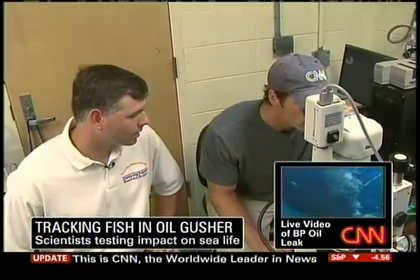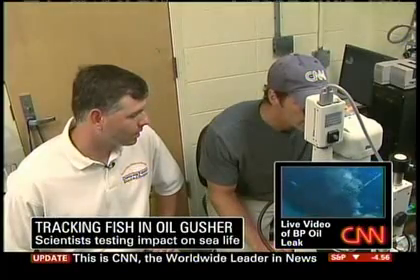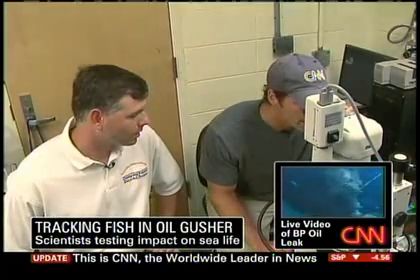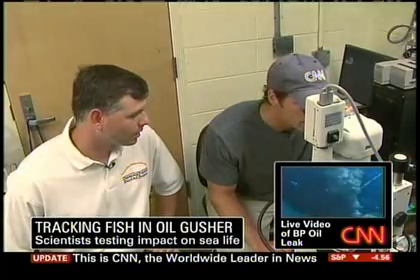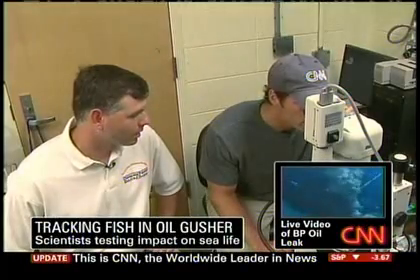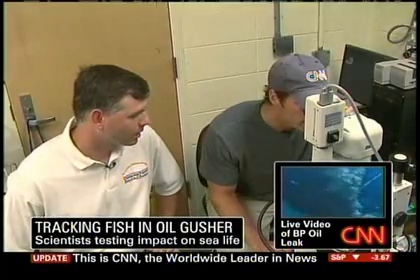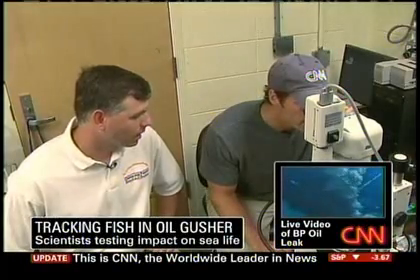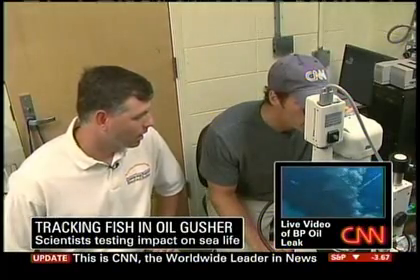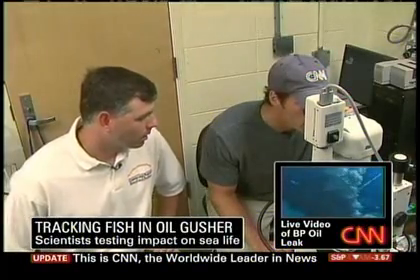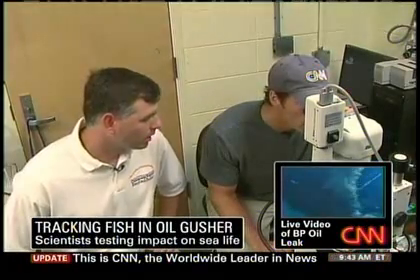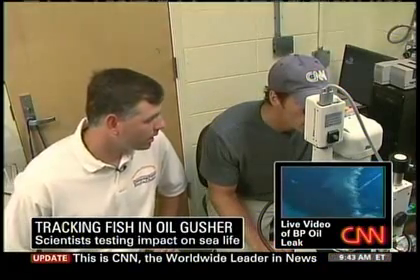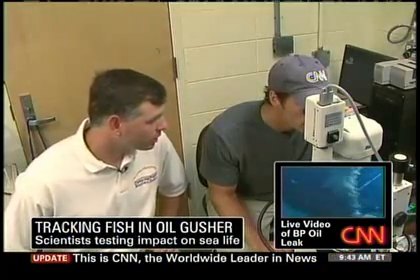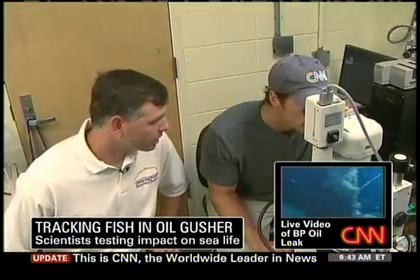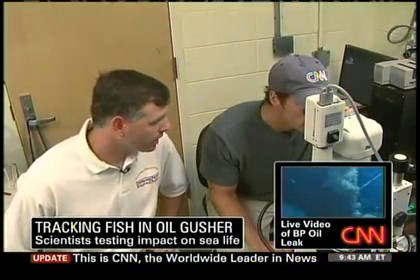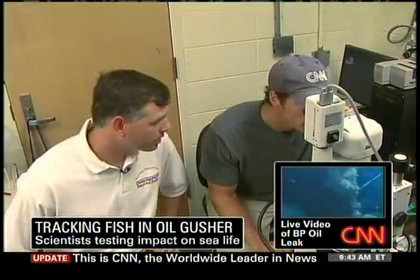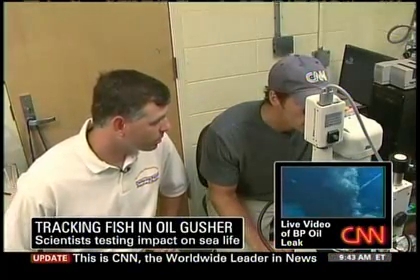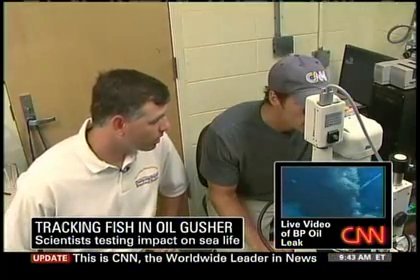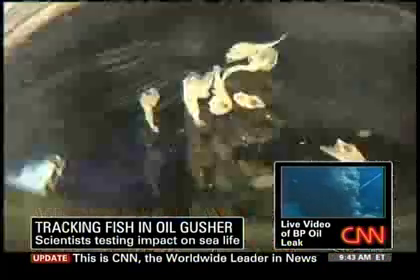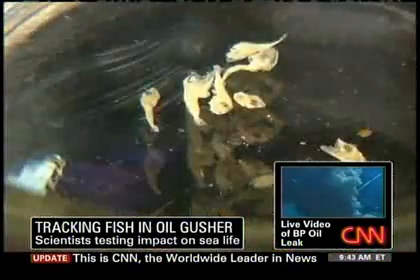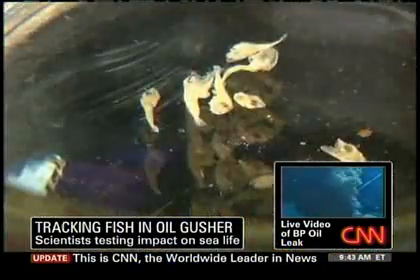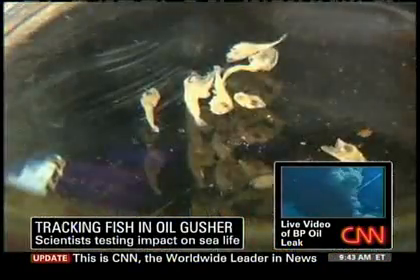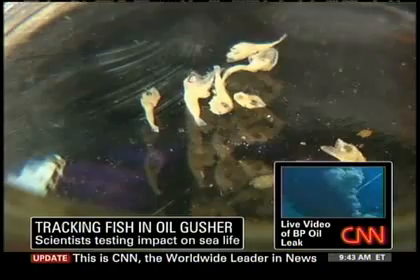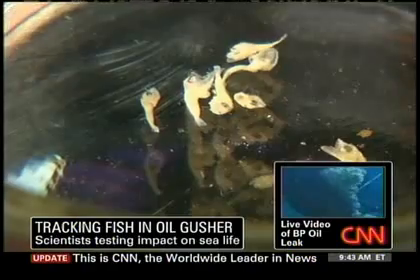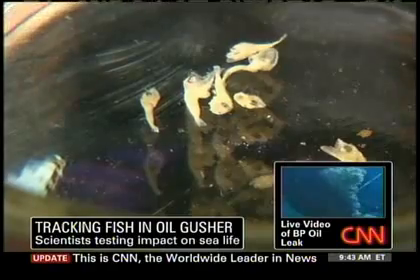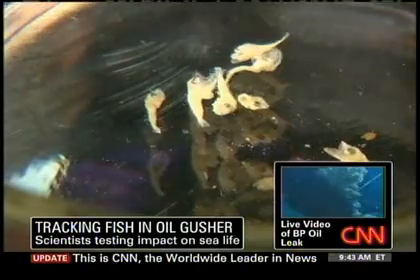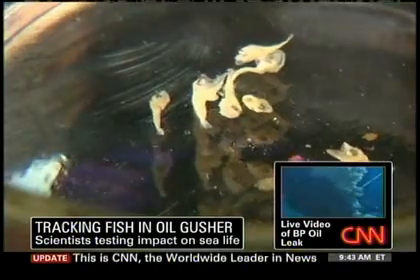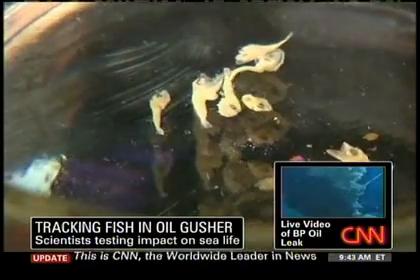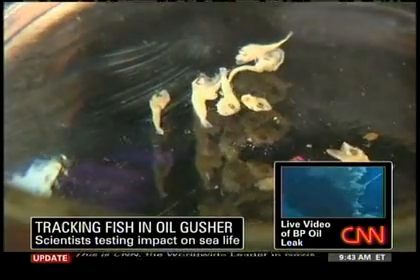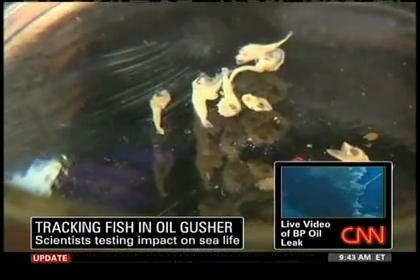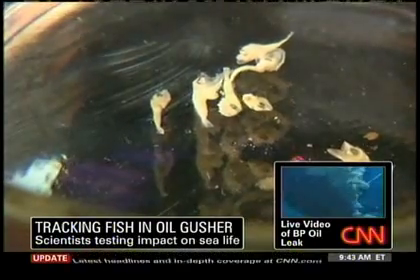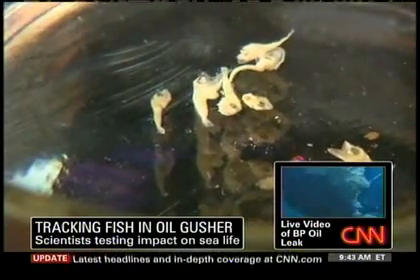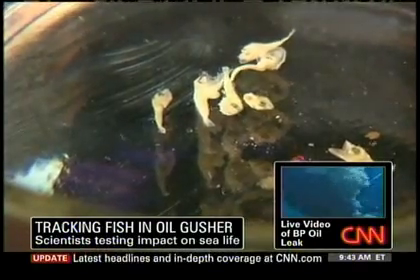What exactly am I looking at here? Right now you're looking at some larvae of bluefin tuna — basically bluefin tuna babies.